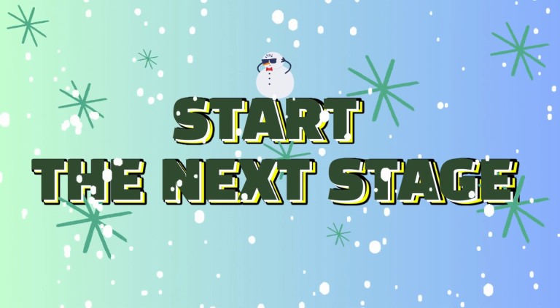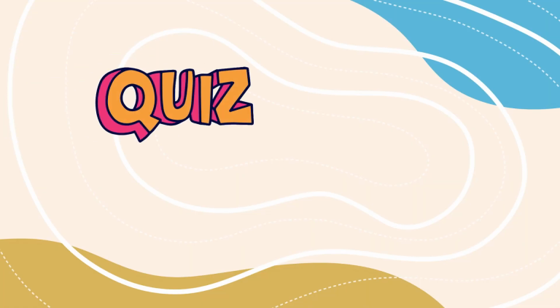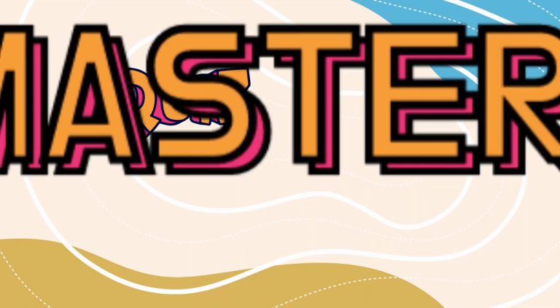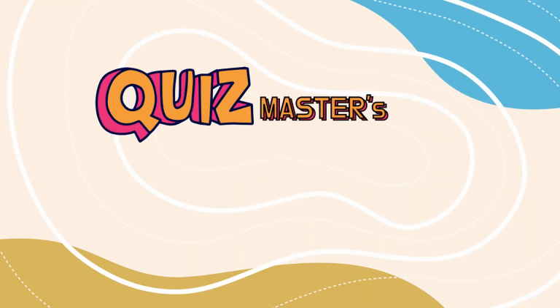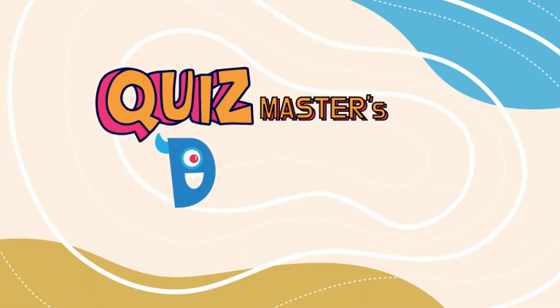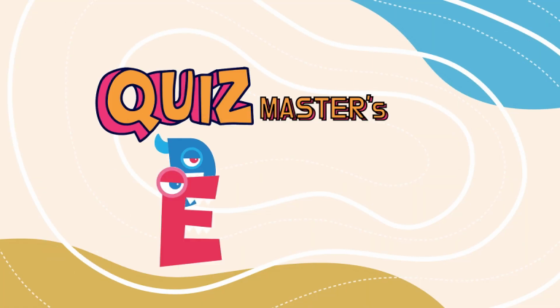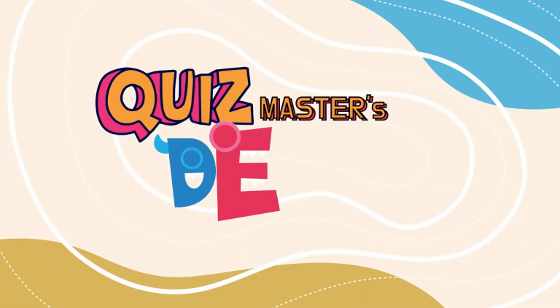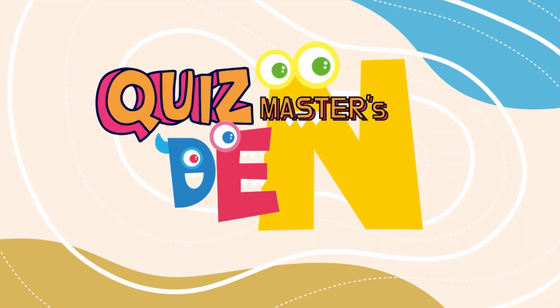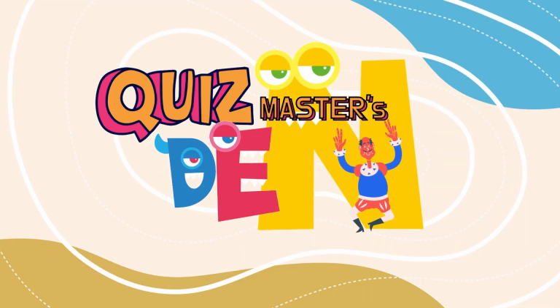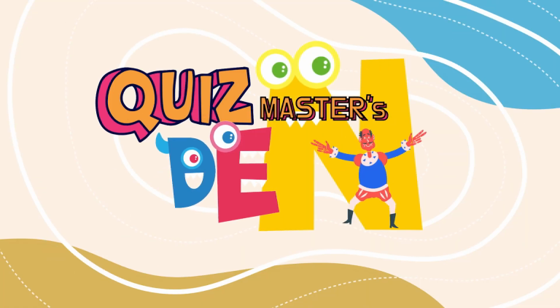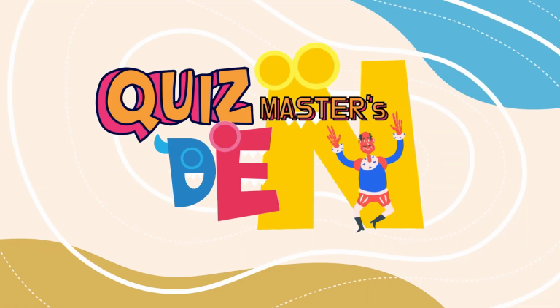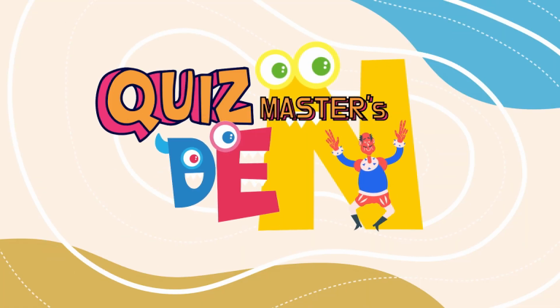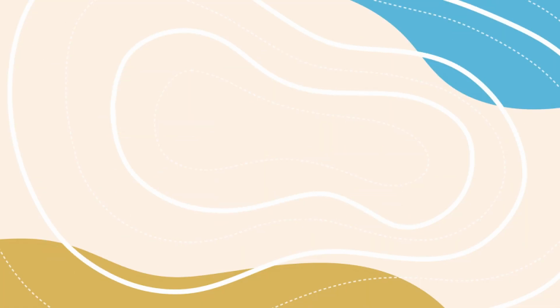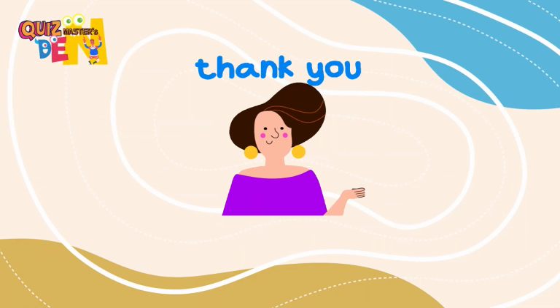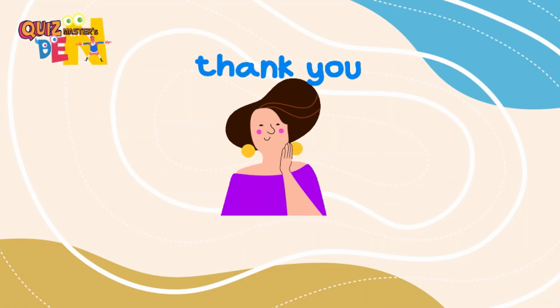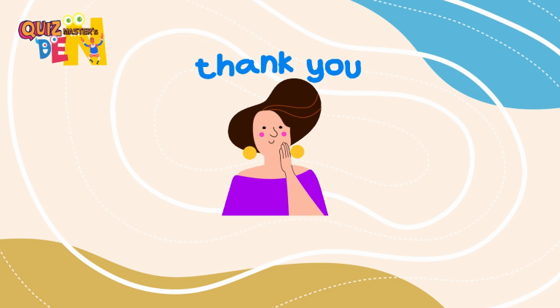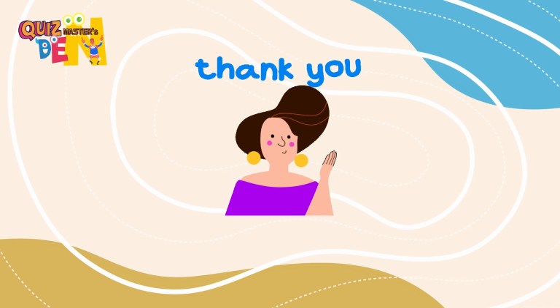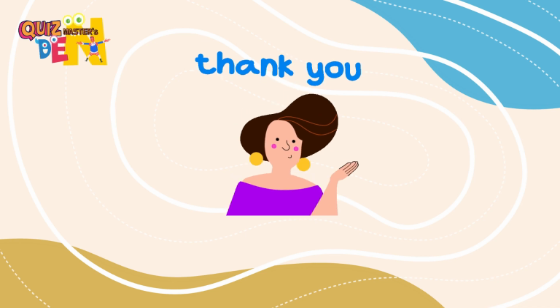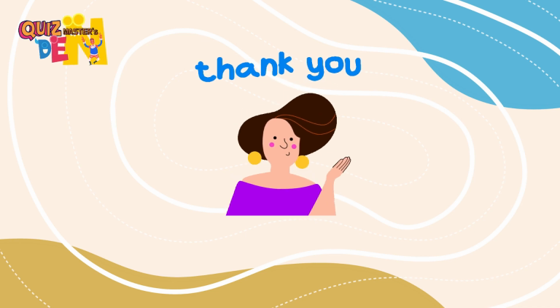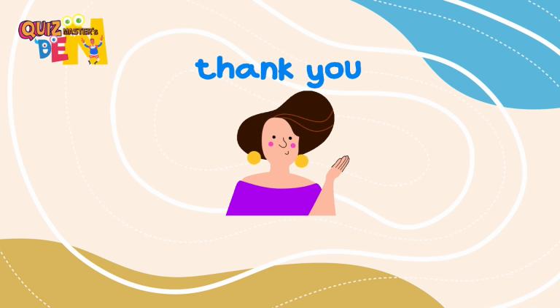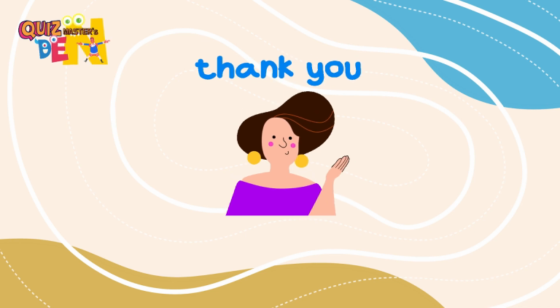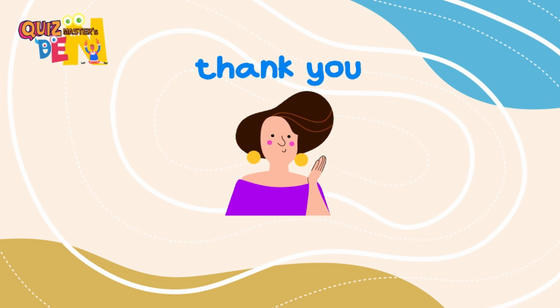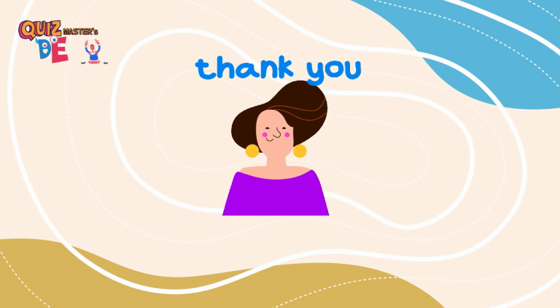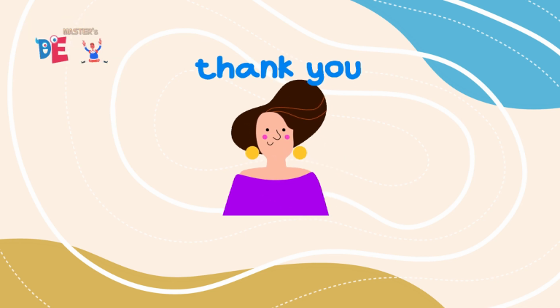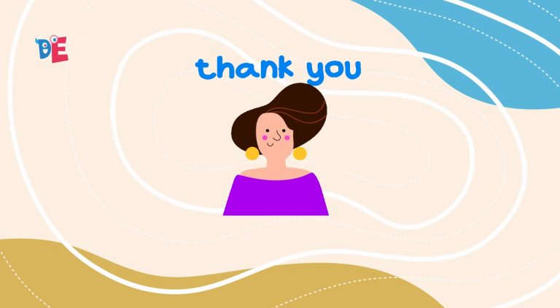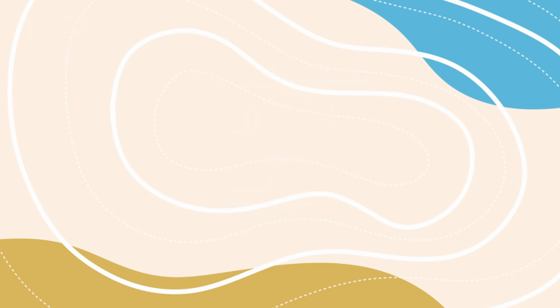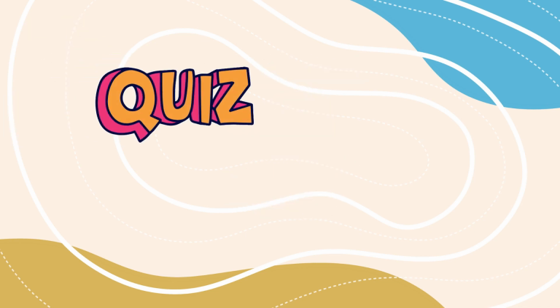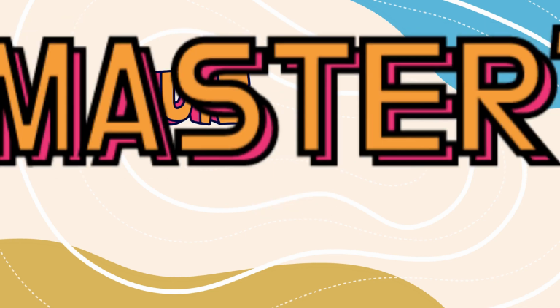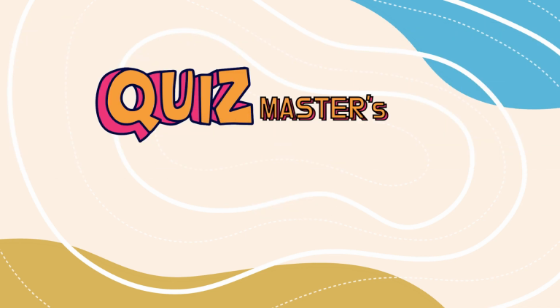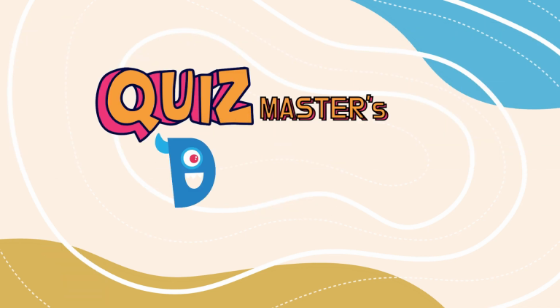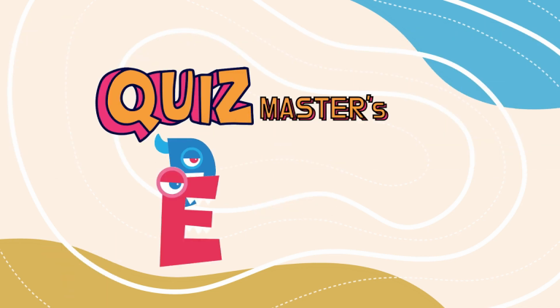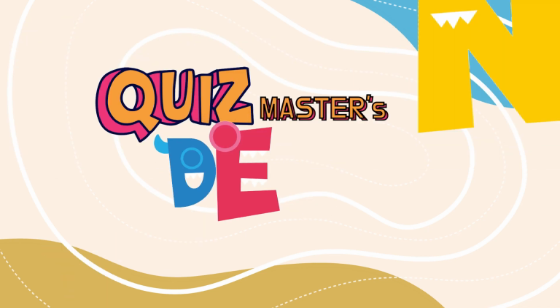That's a wrap! How did you do out of nine? Thanks for playing with Quizmaster's Den! Don't forget to like, share, and subscribe for more quizzes!